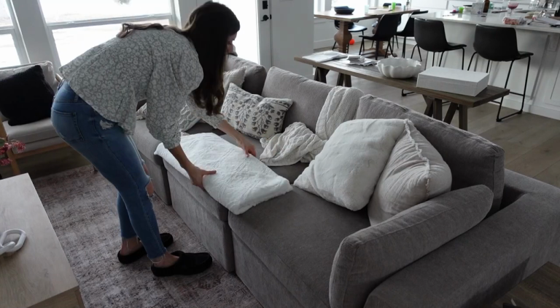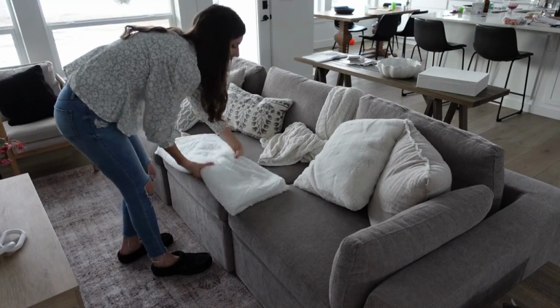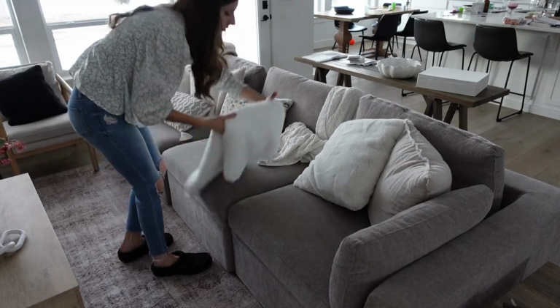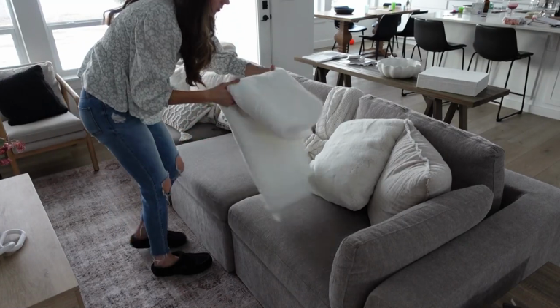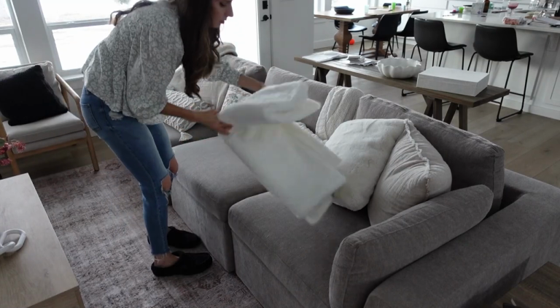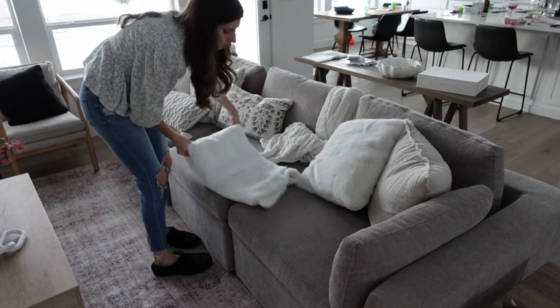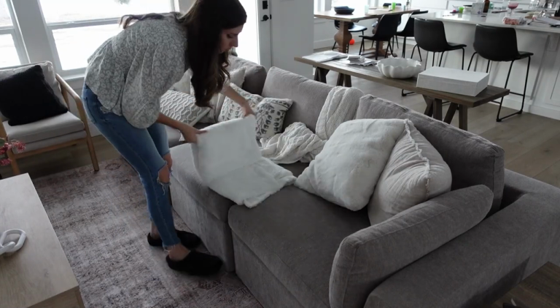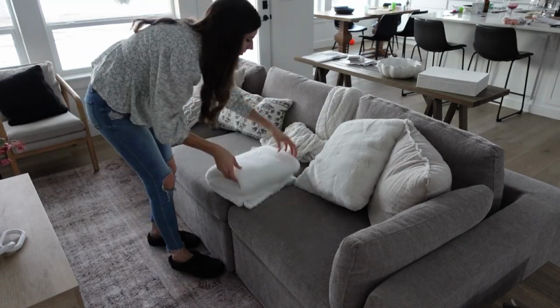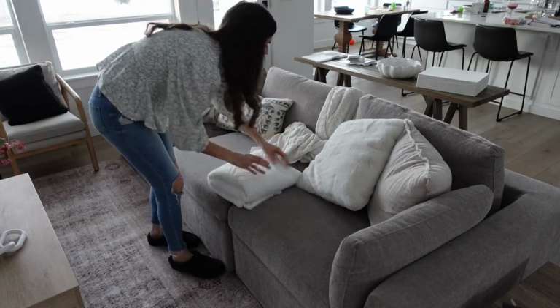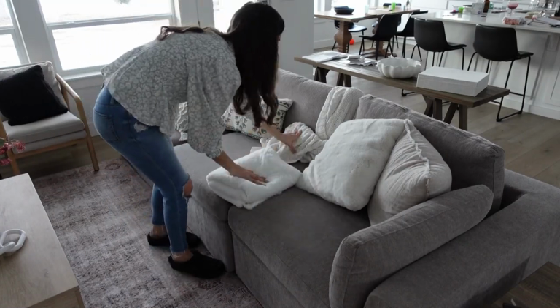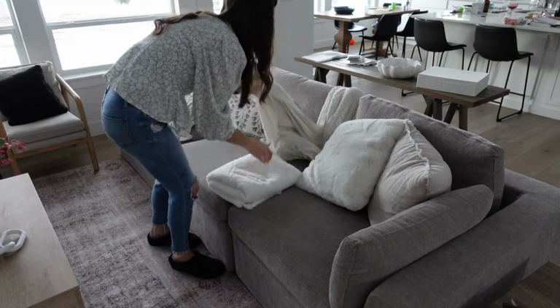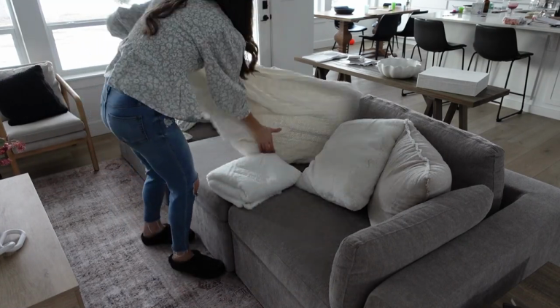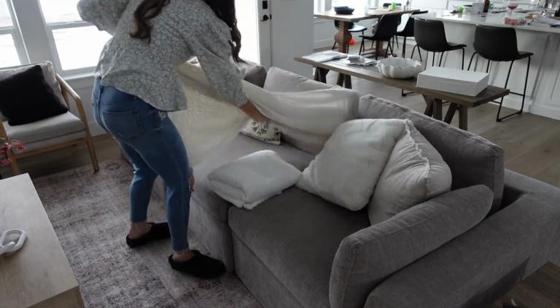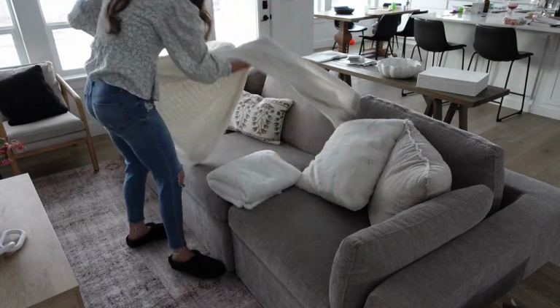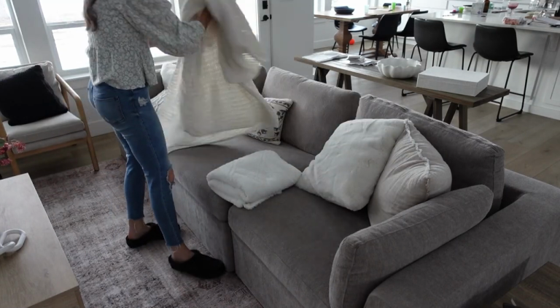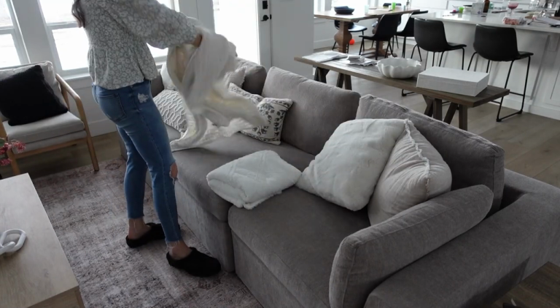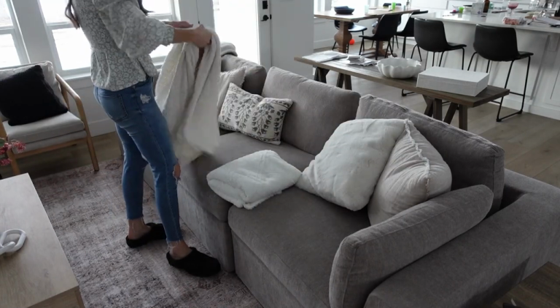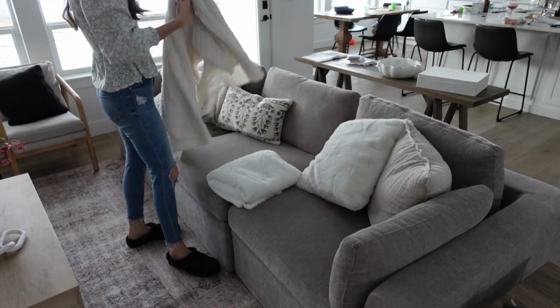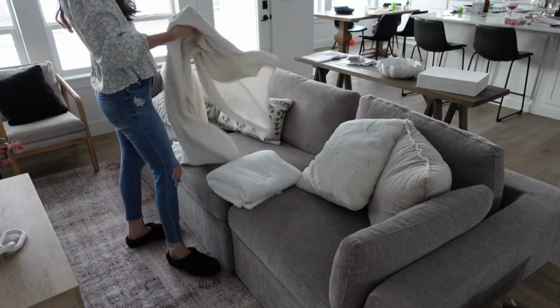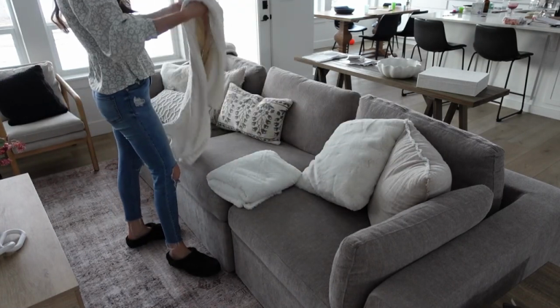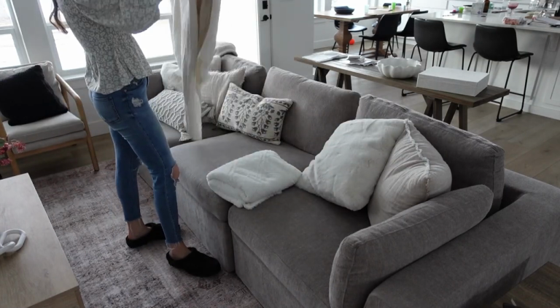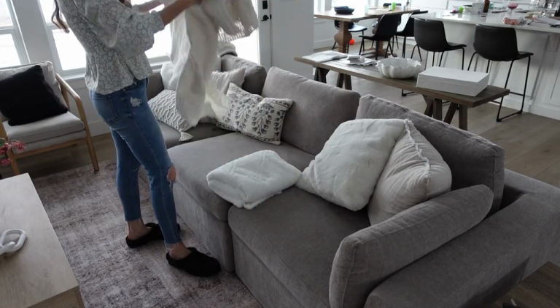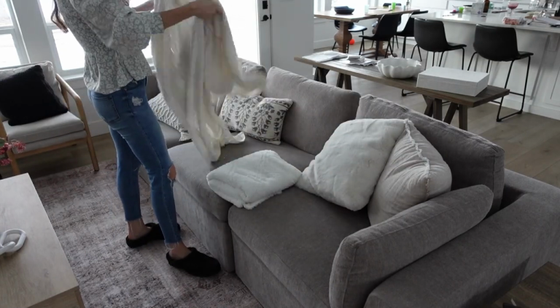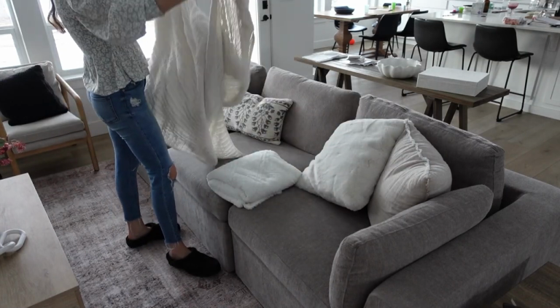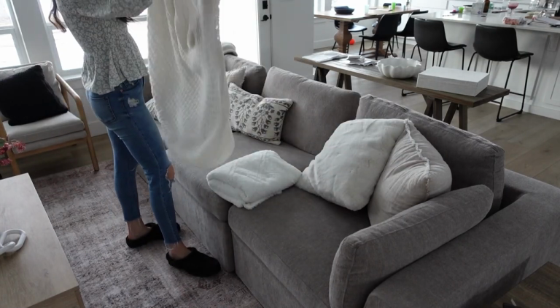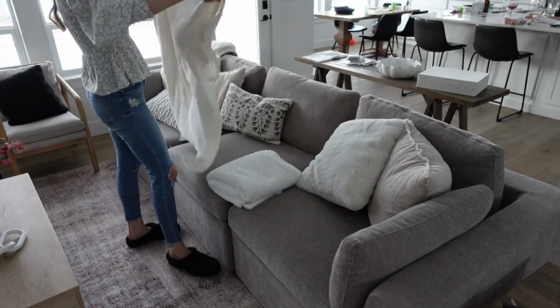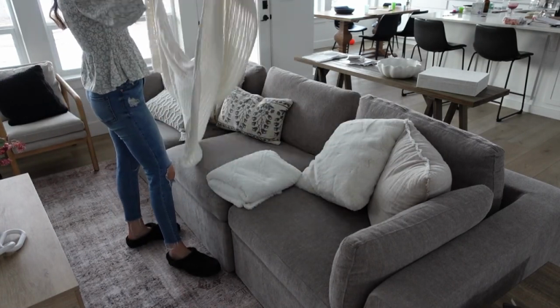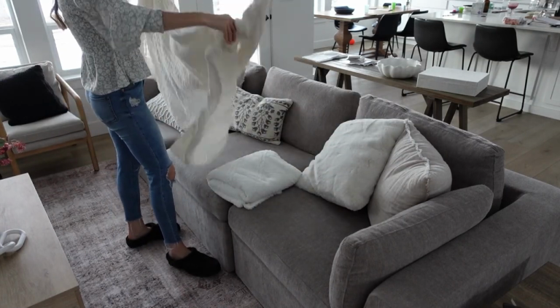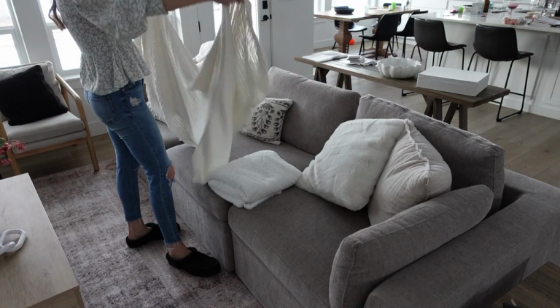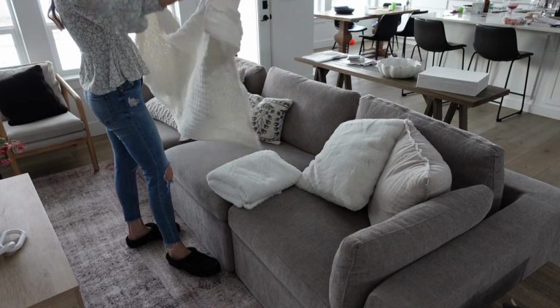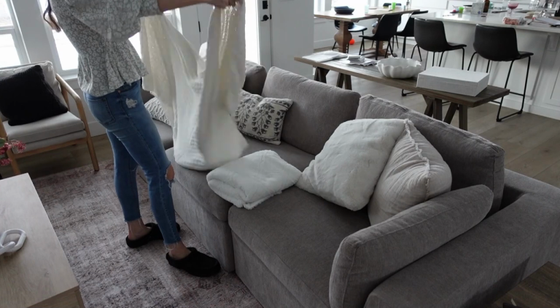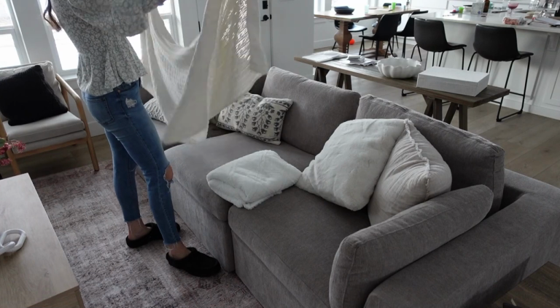Now for the couch, I'm just going to take out some of the whites and a couple of the blankets to change it up a little bit.